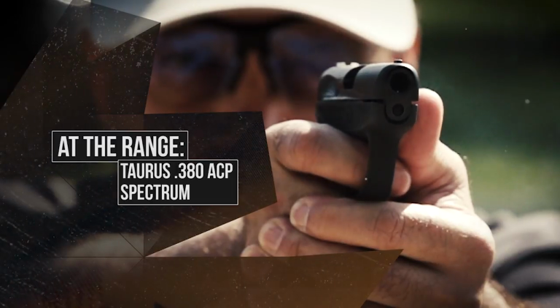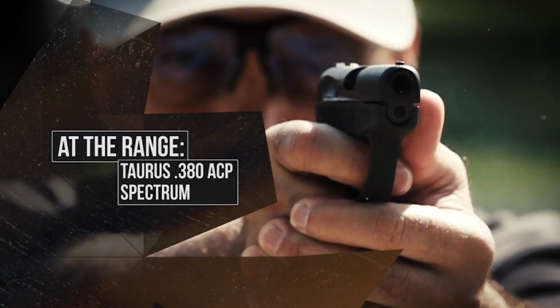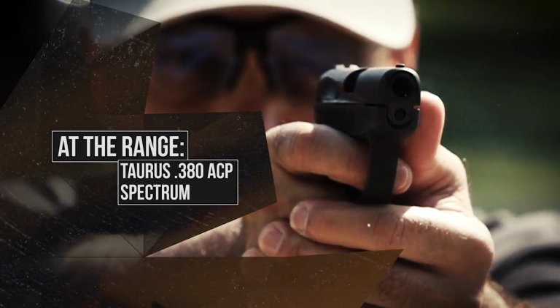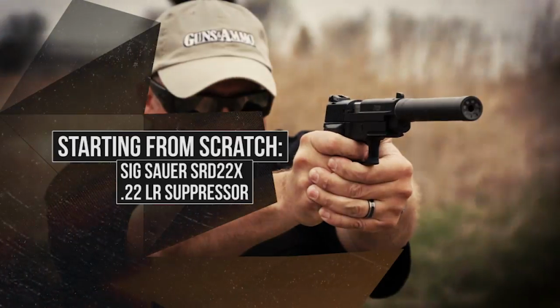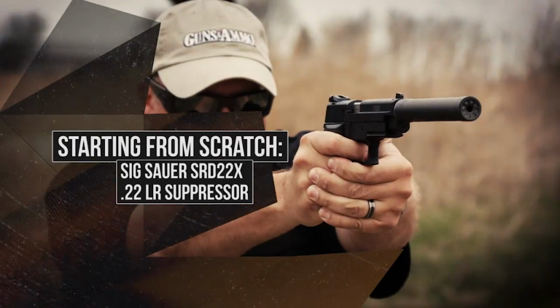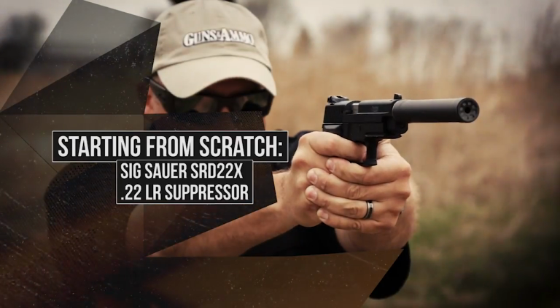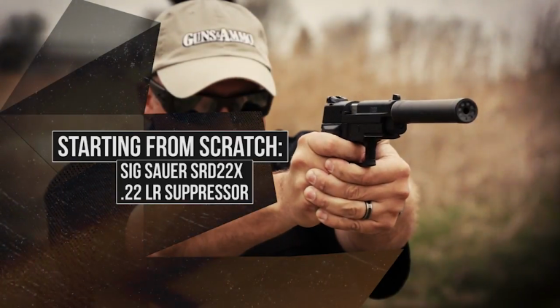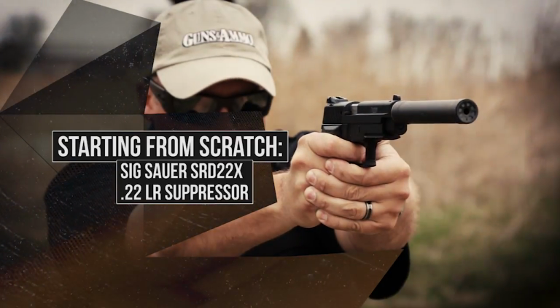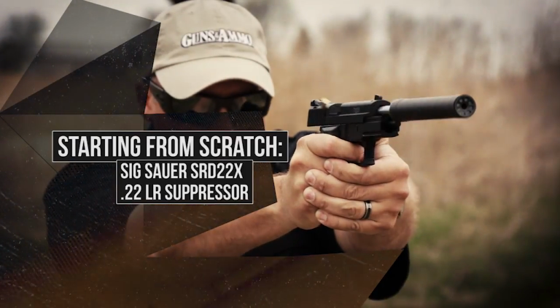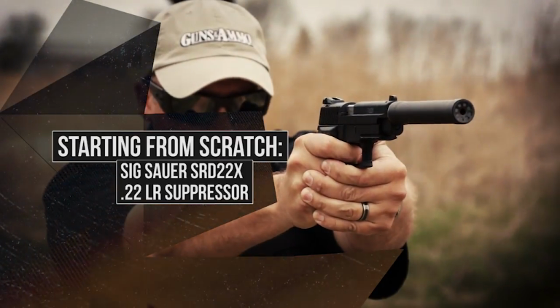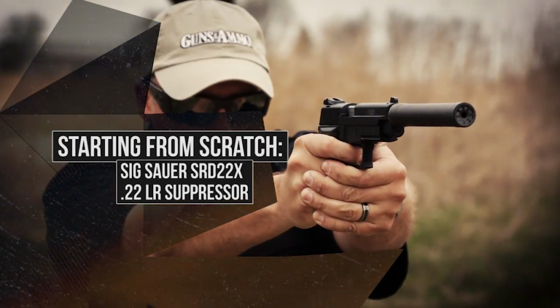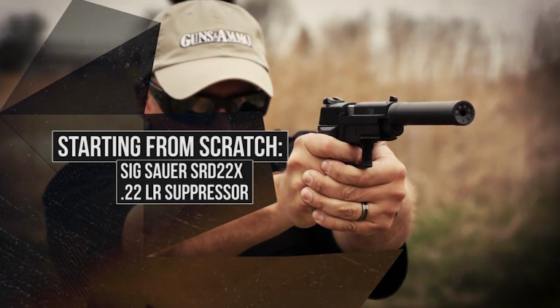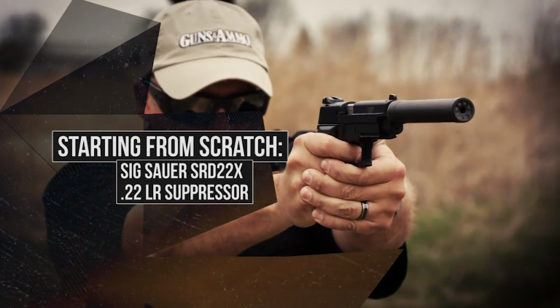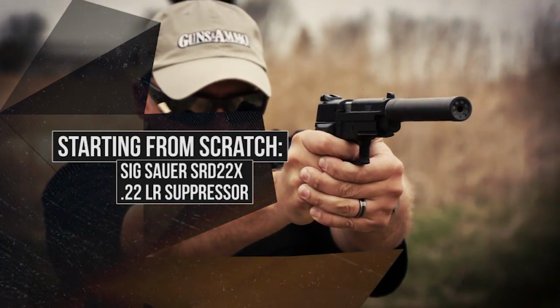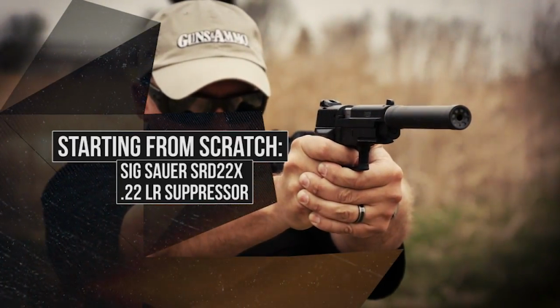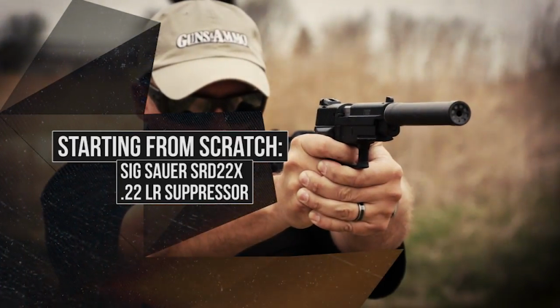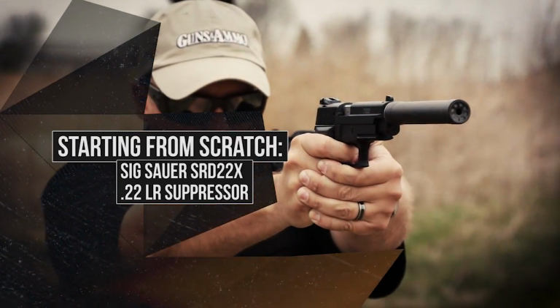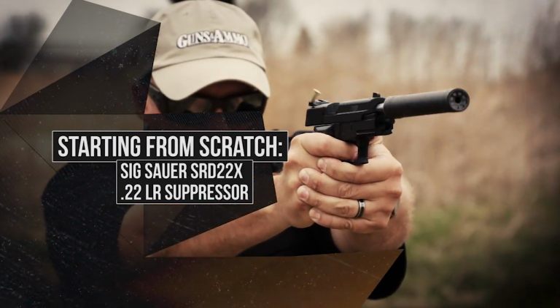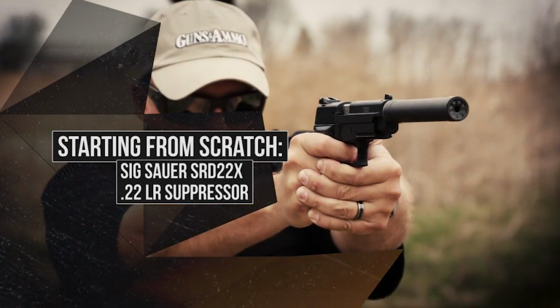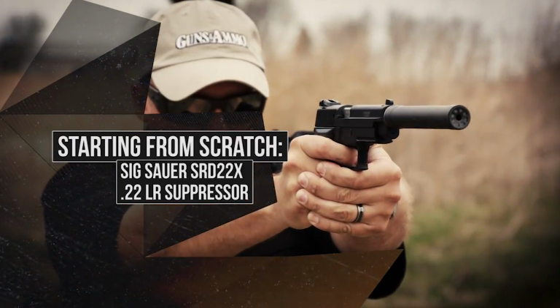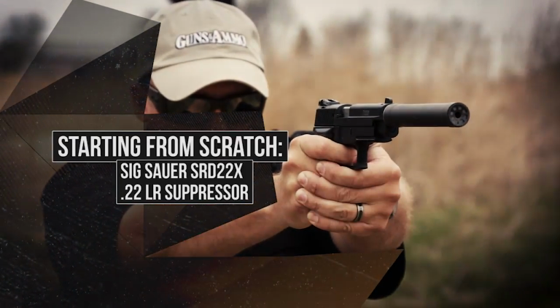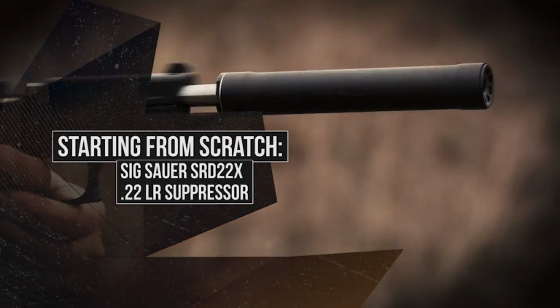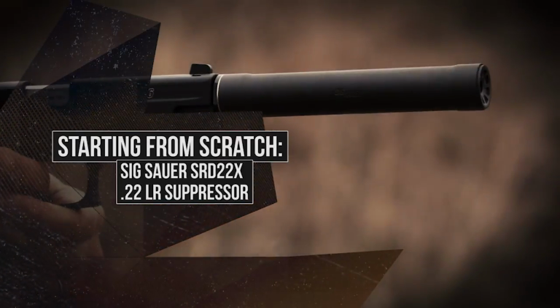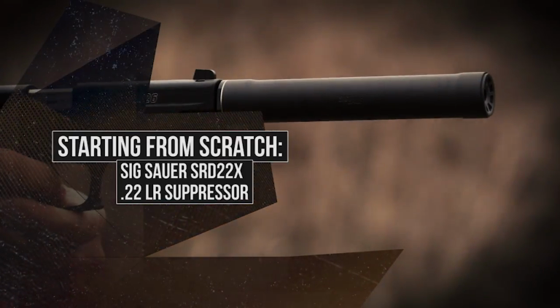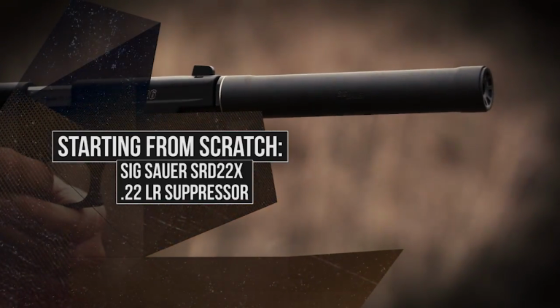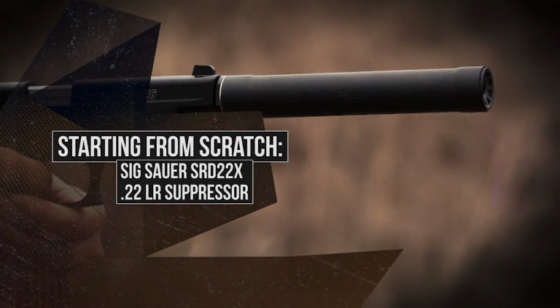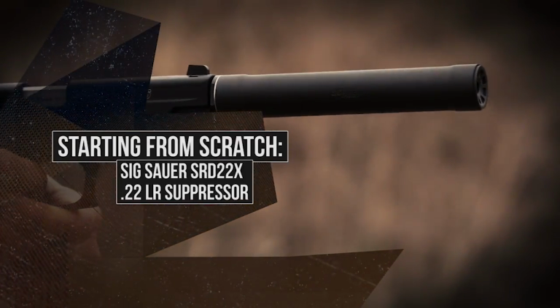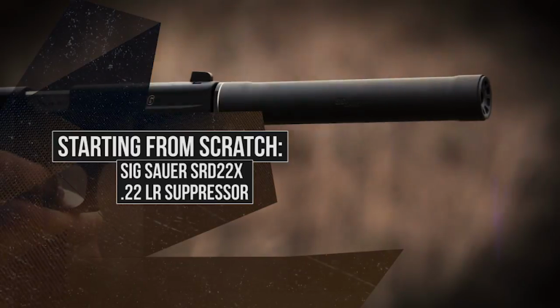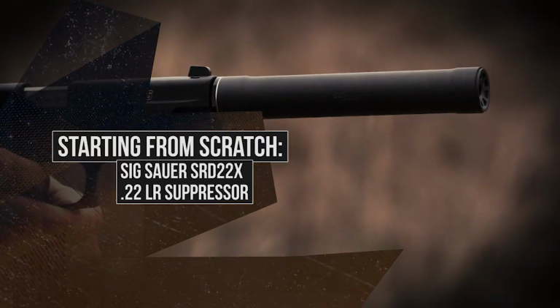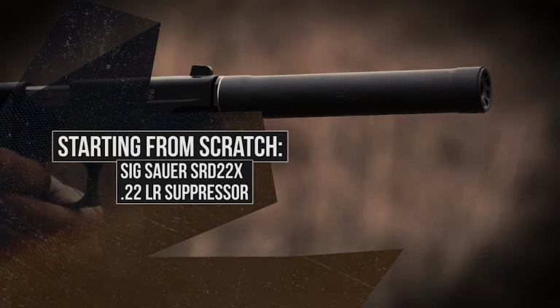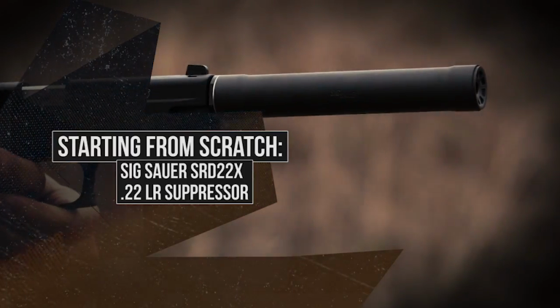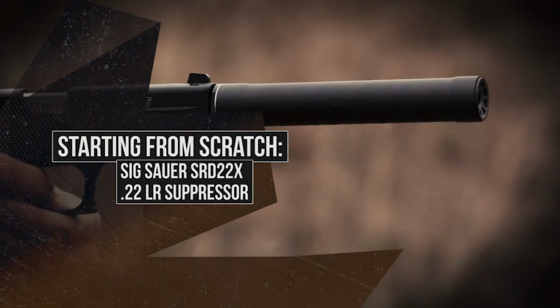Starting from scratch, John Hollister is going to reveal the steps required to make a titanium suppressor.